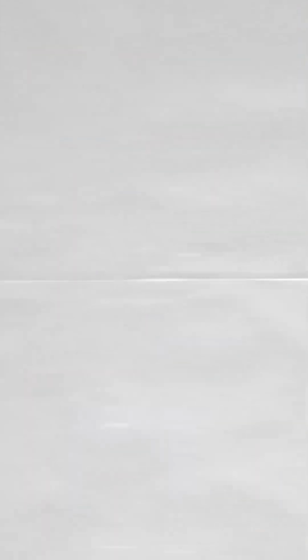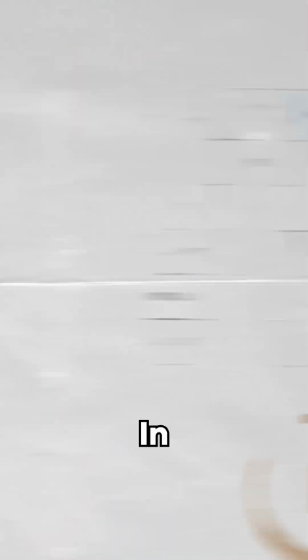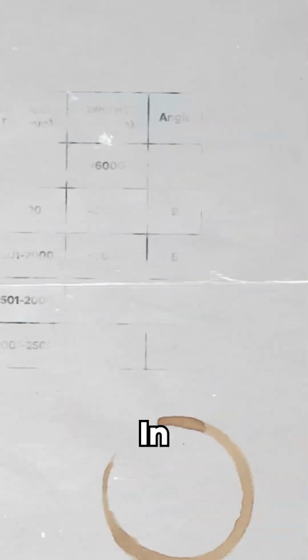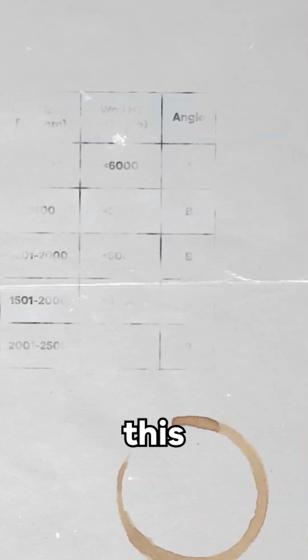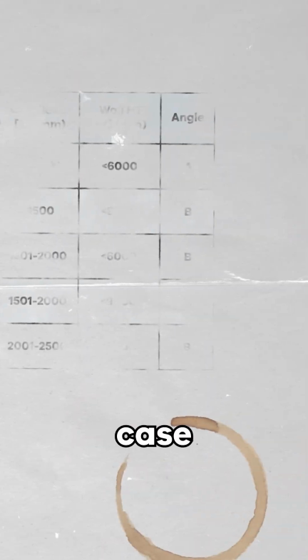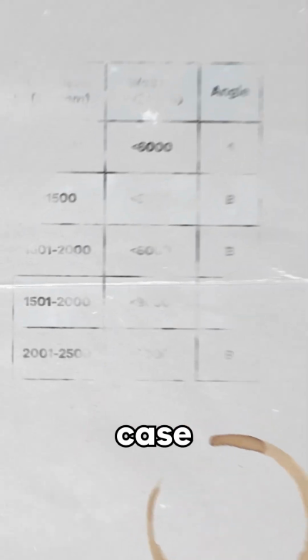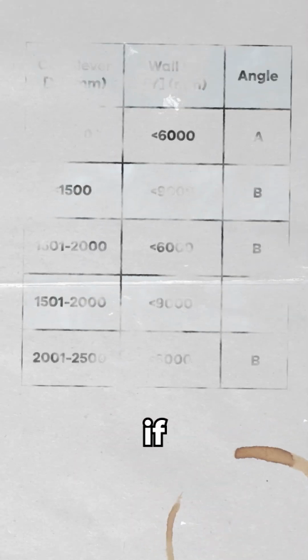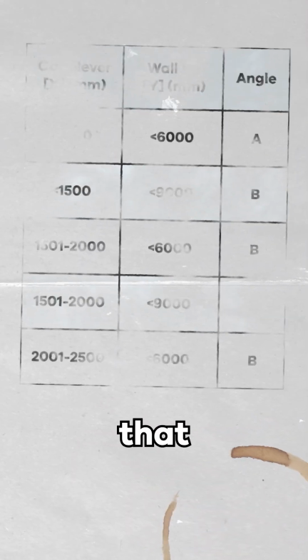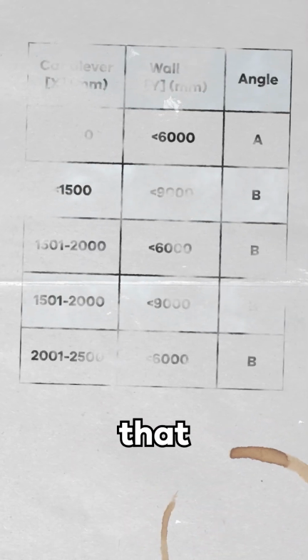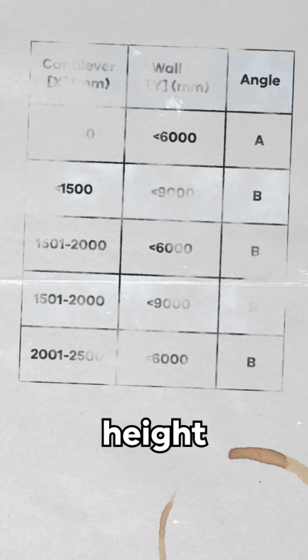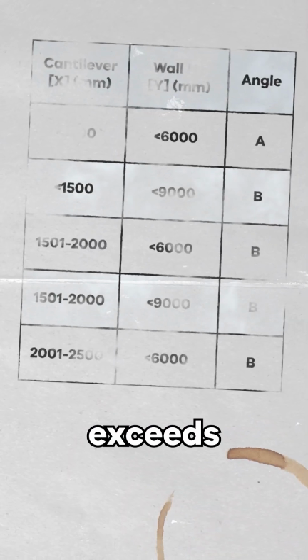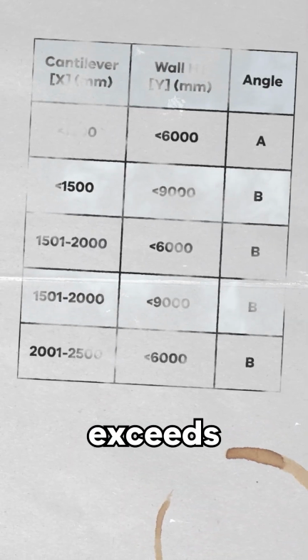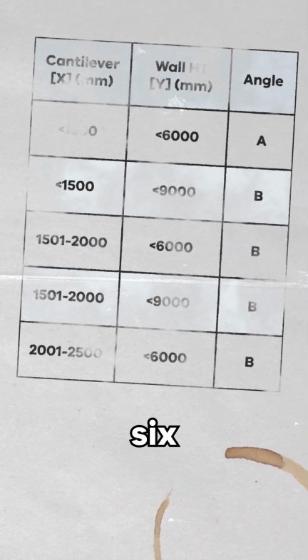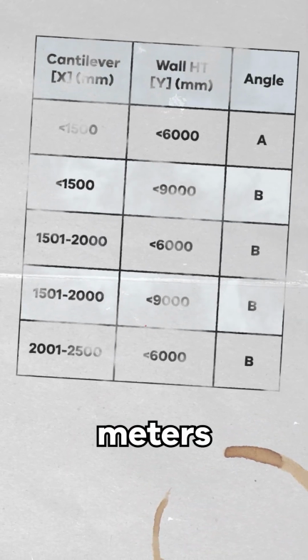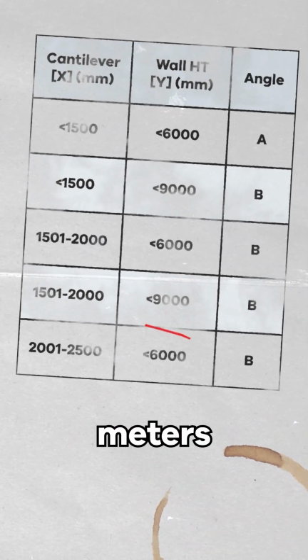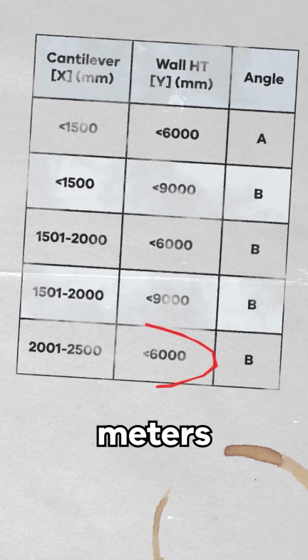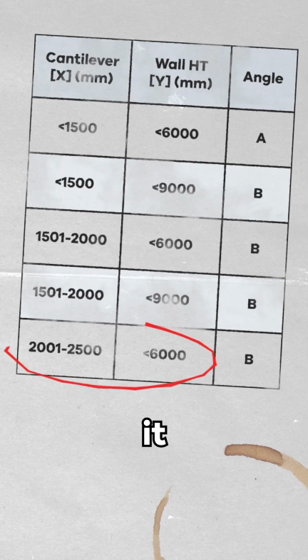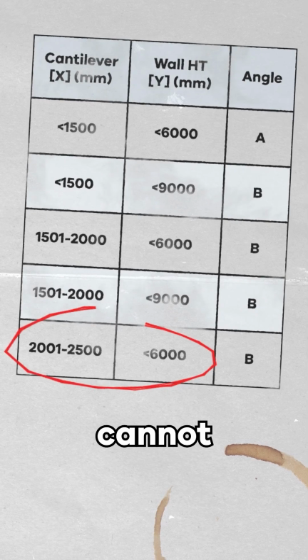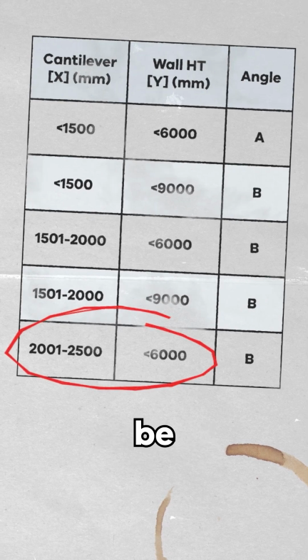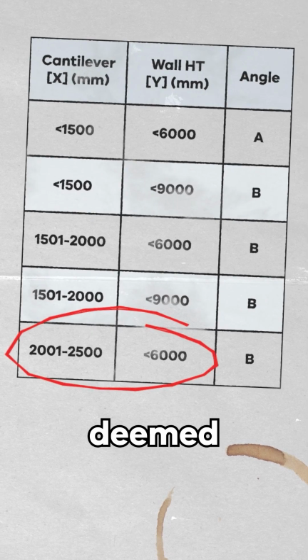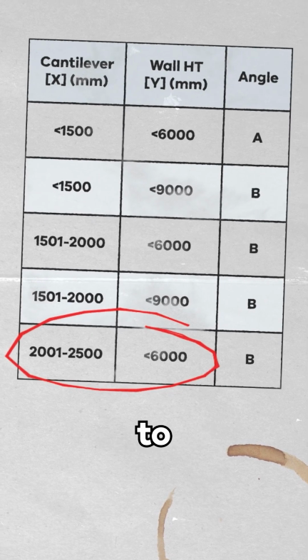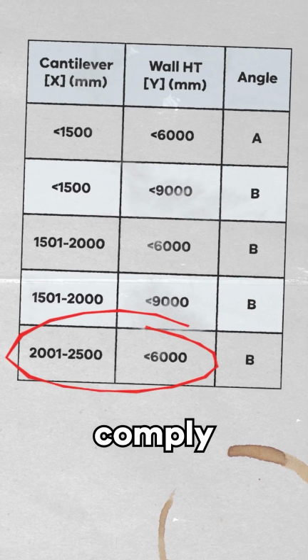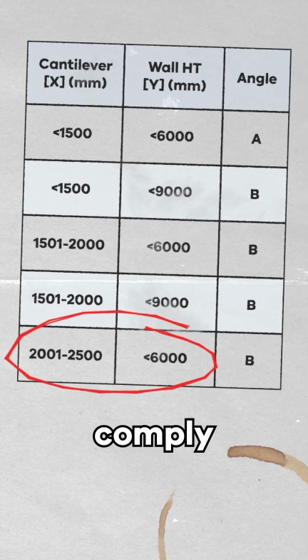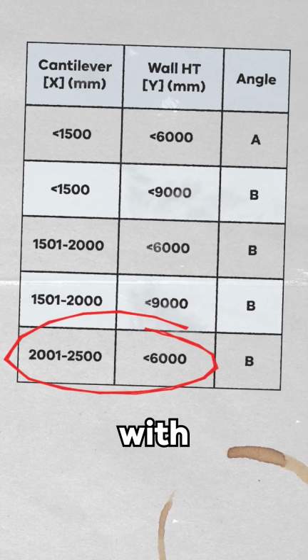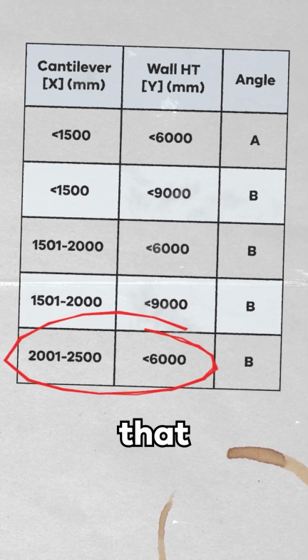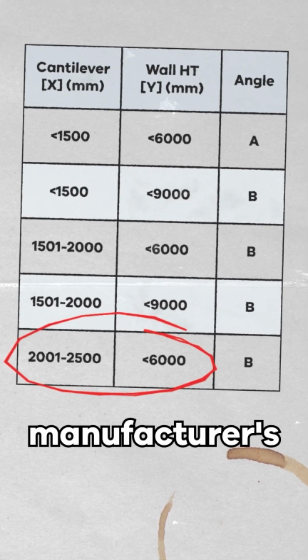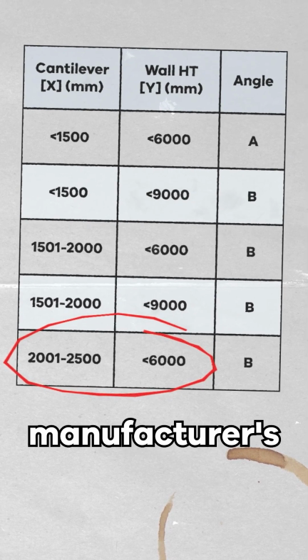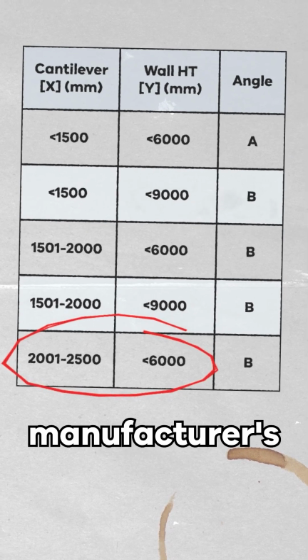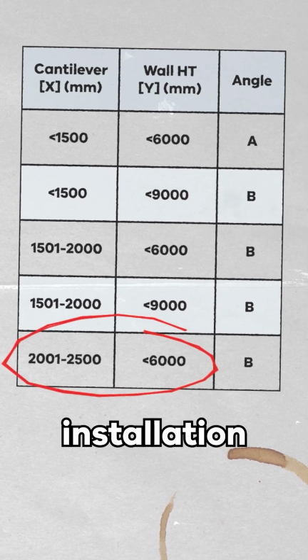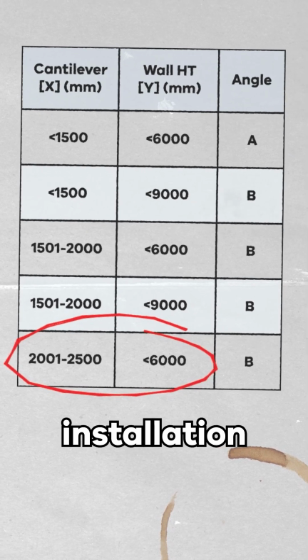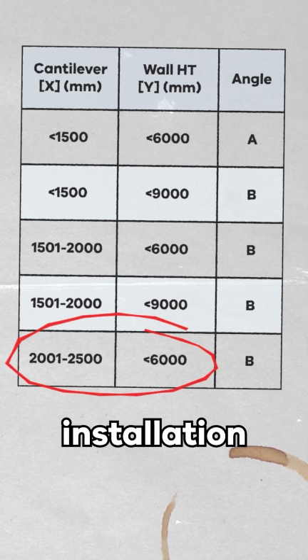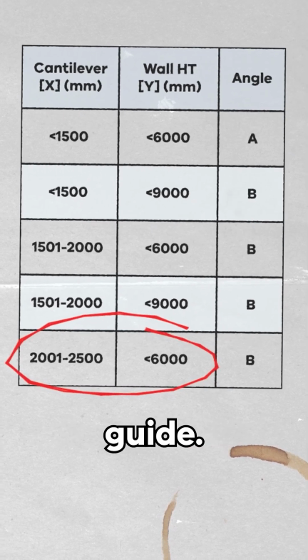In this case, if that height exceeds 6 metres, it cannot be deemed to comply with that manufacturer's installation guide.